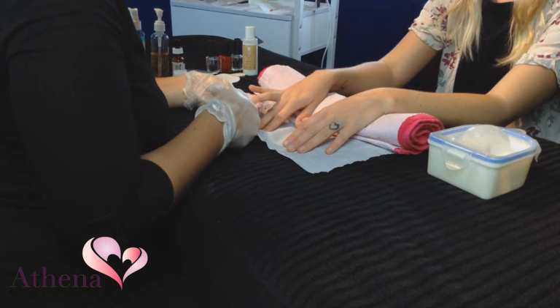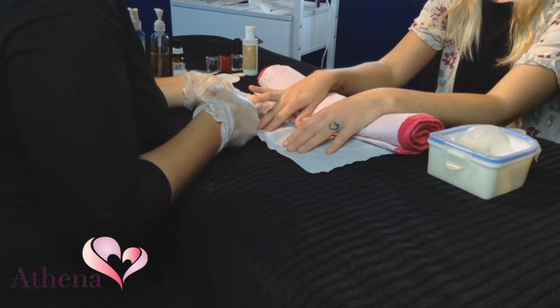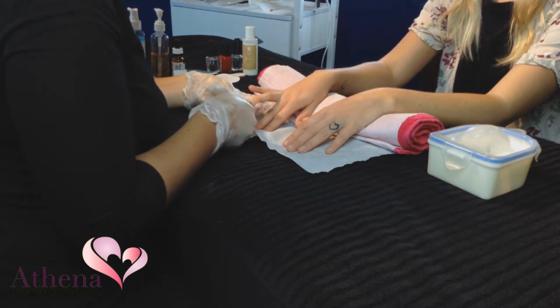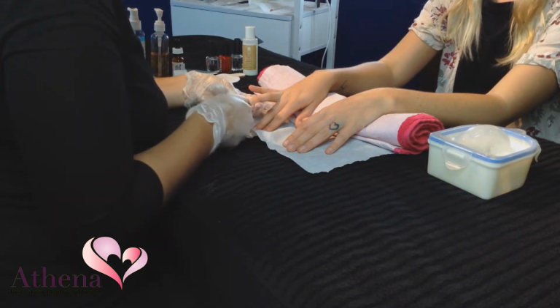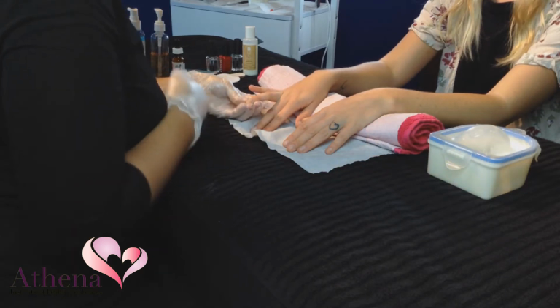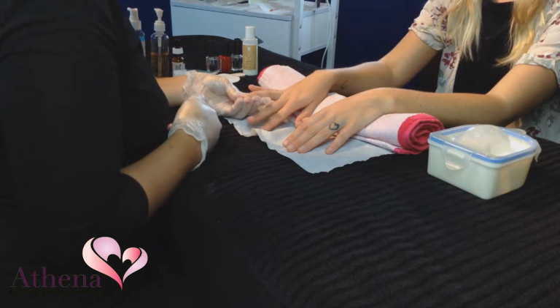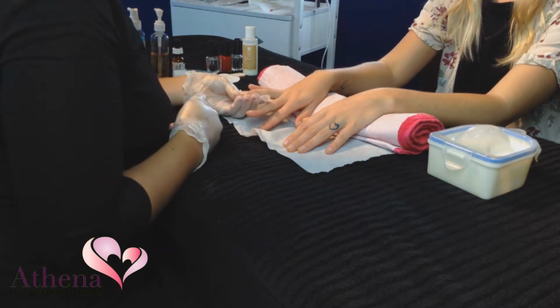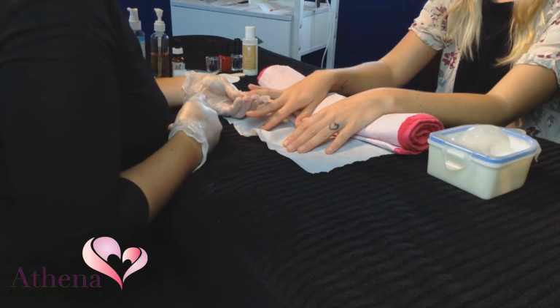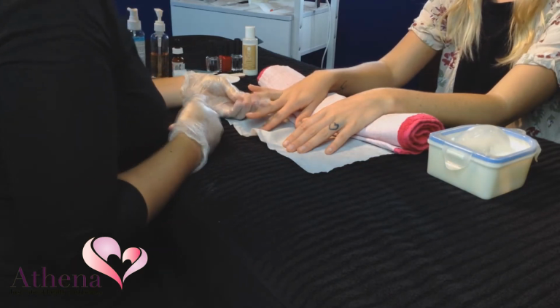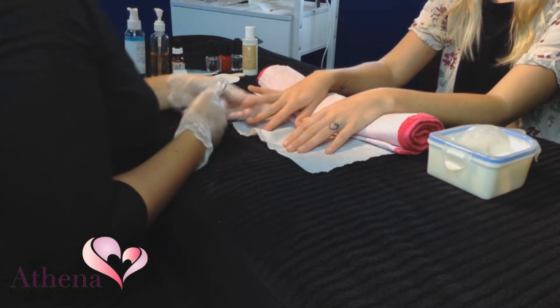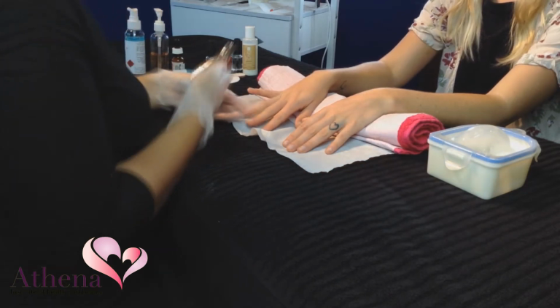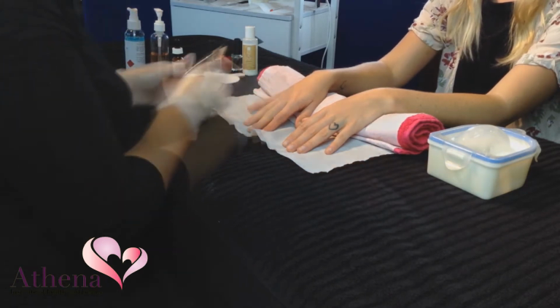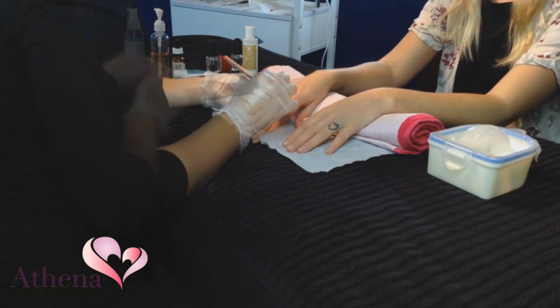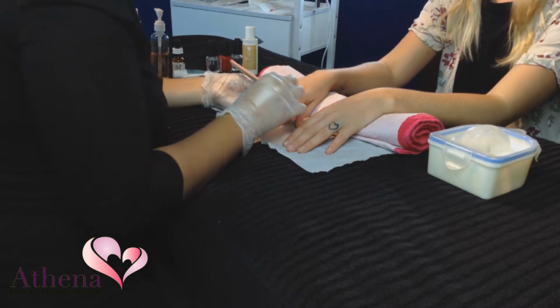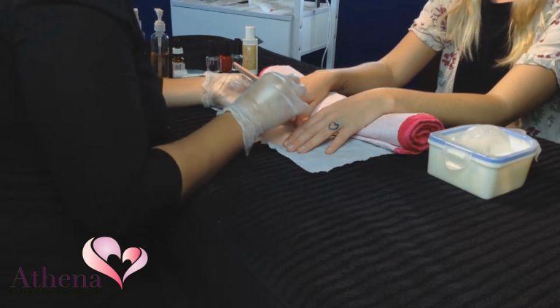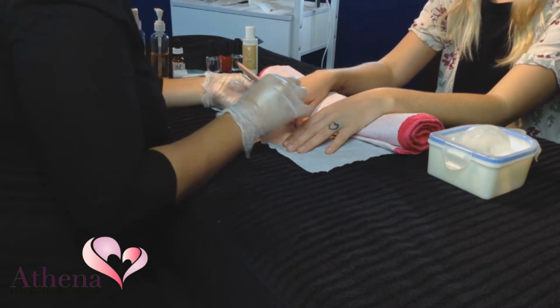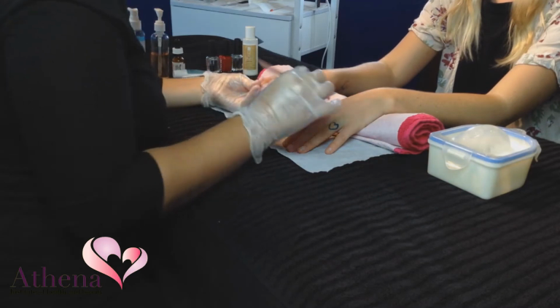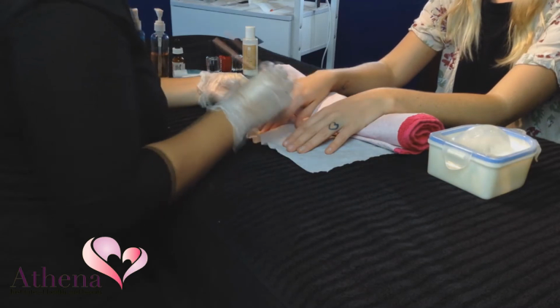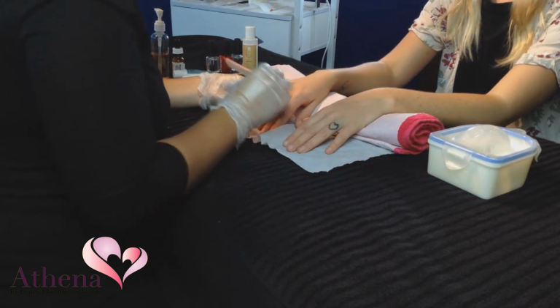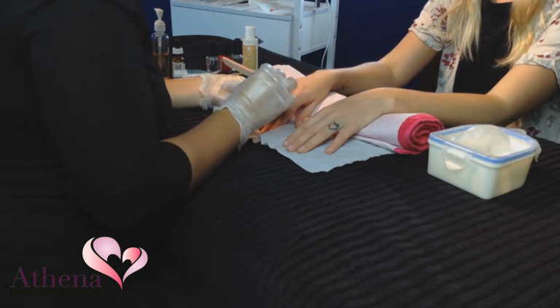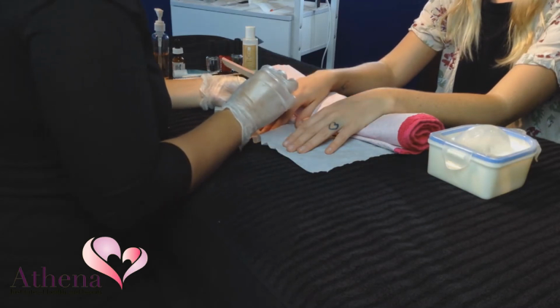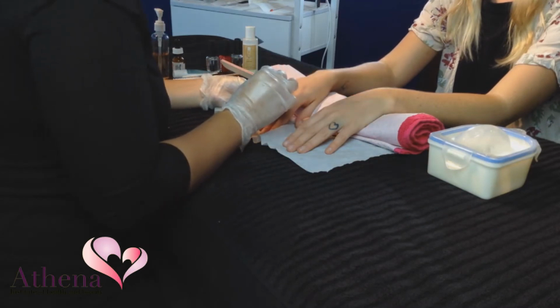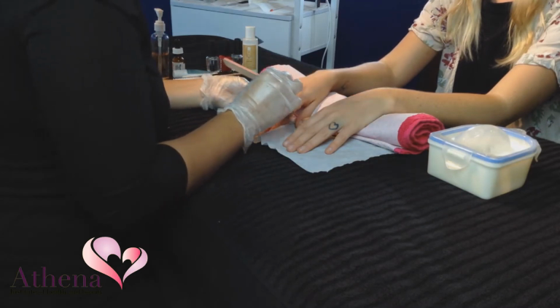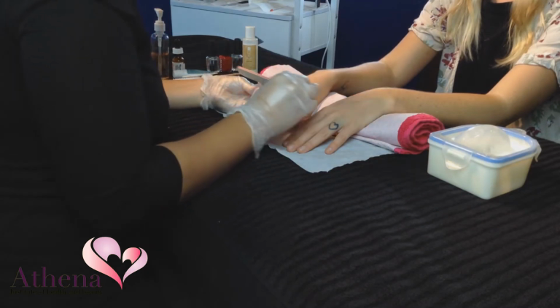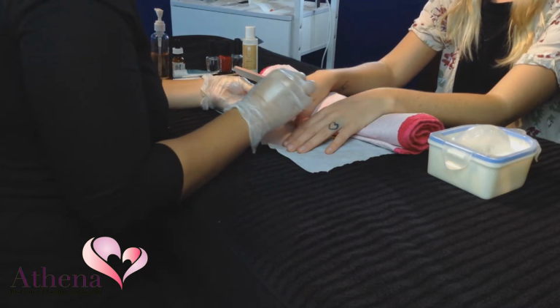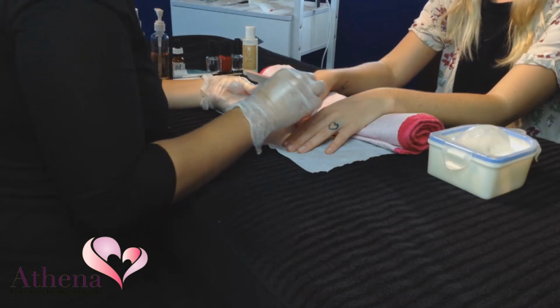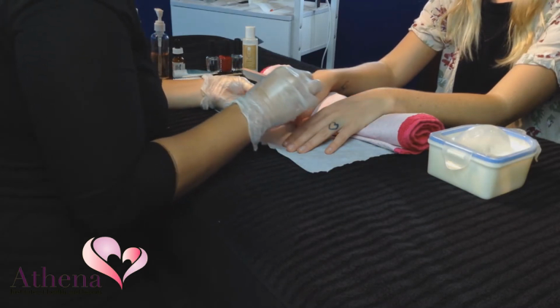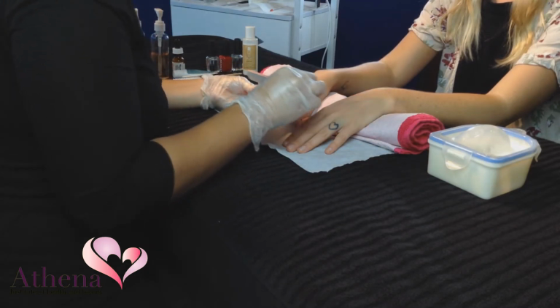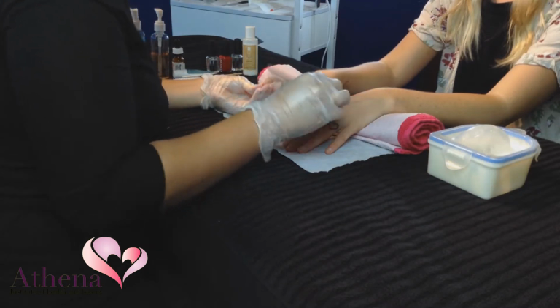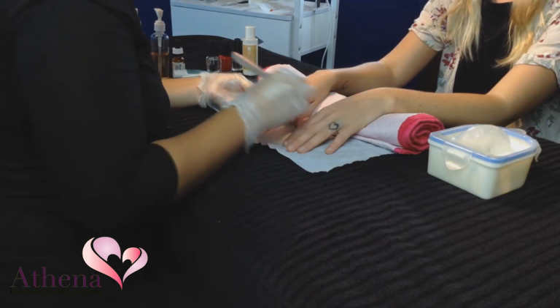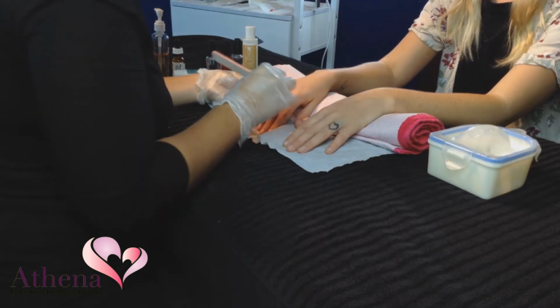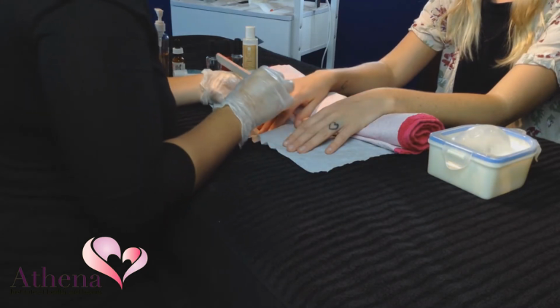Complete the final shaping of the nail by filing with an emery board. Hold the emery board at a 45 degree angle.